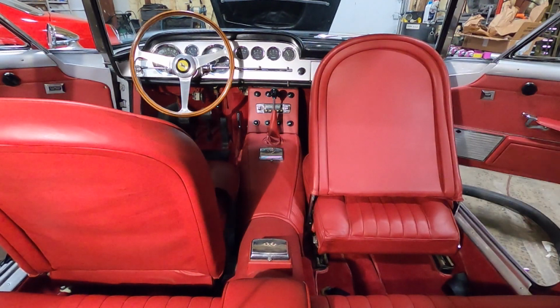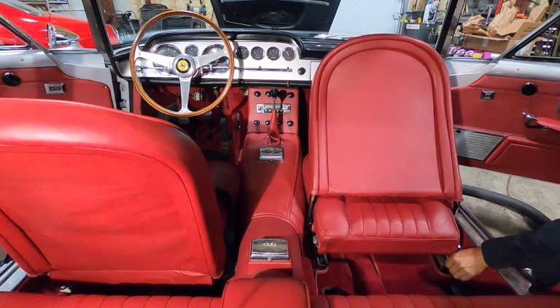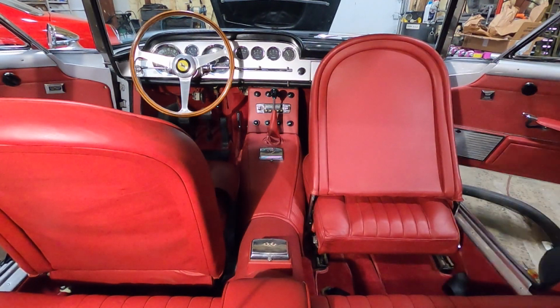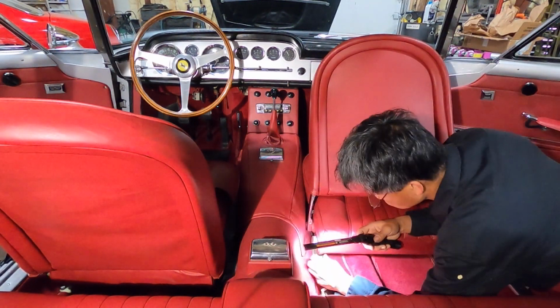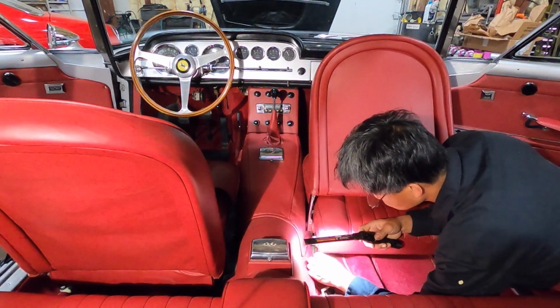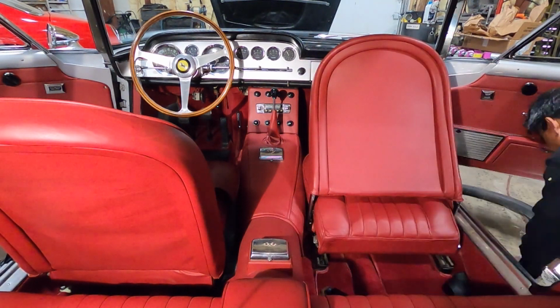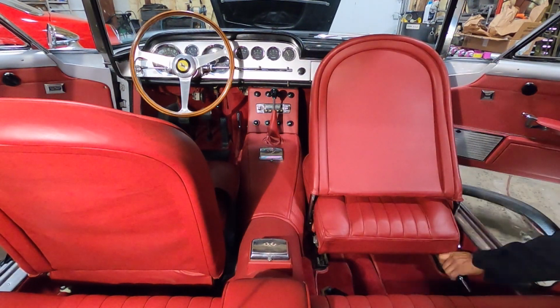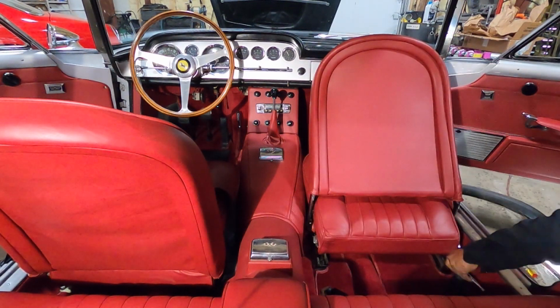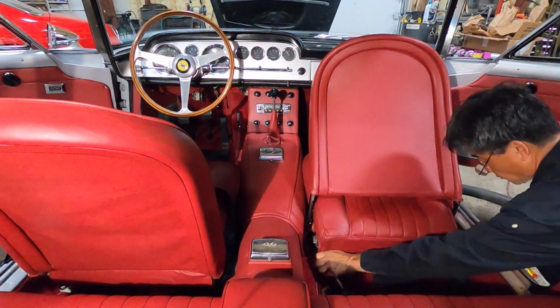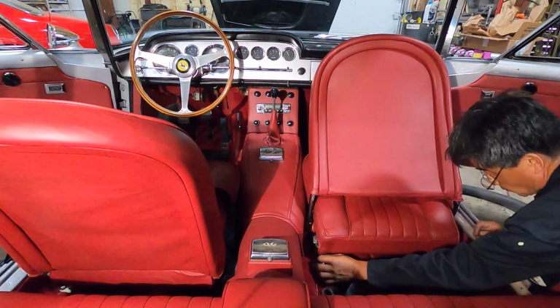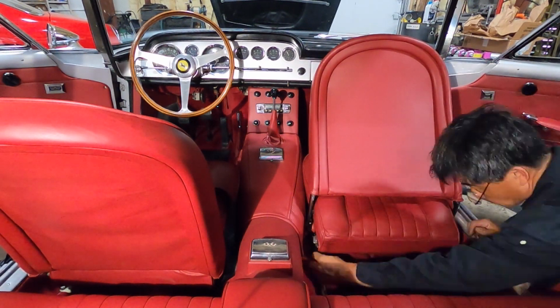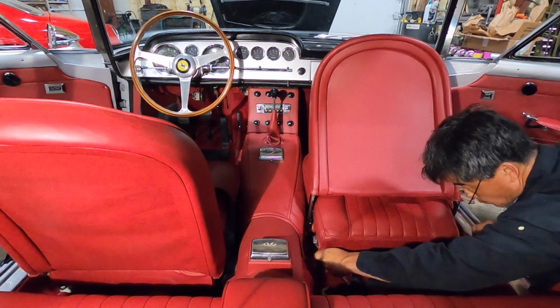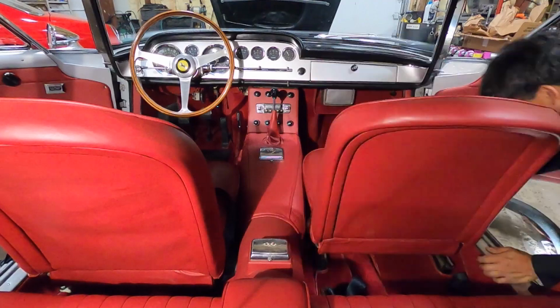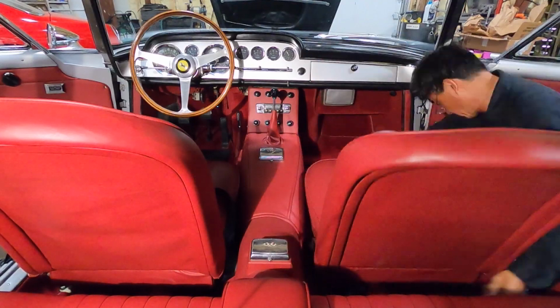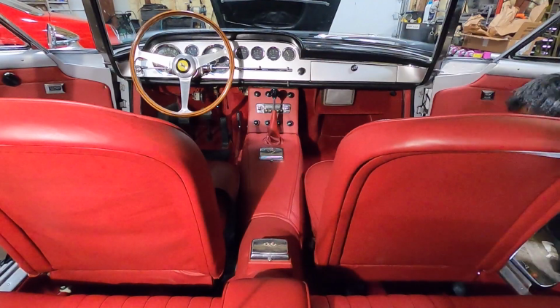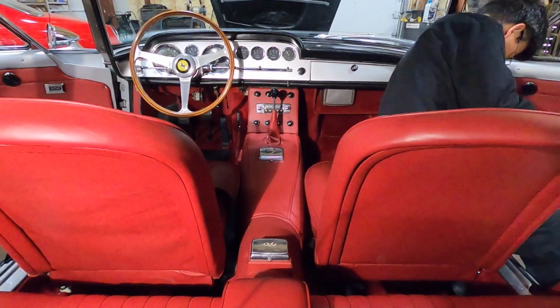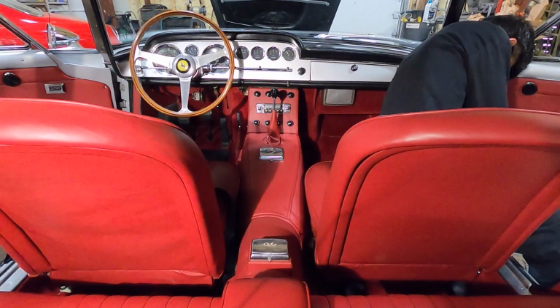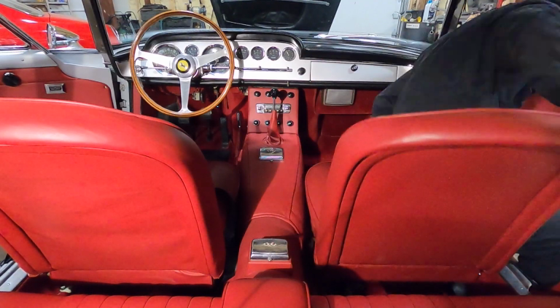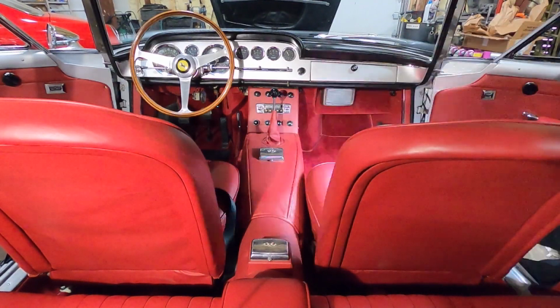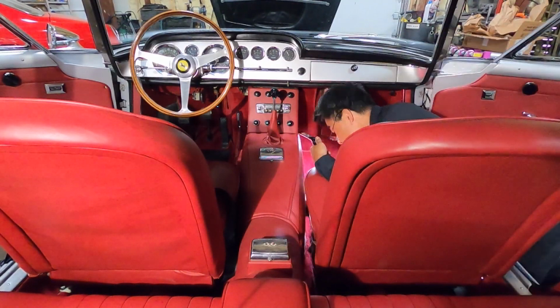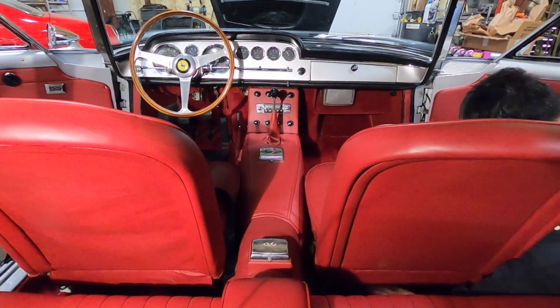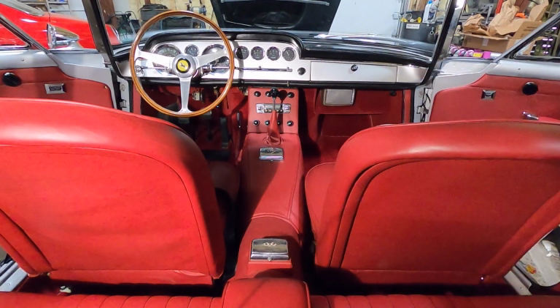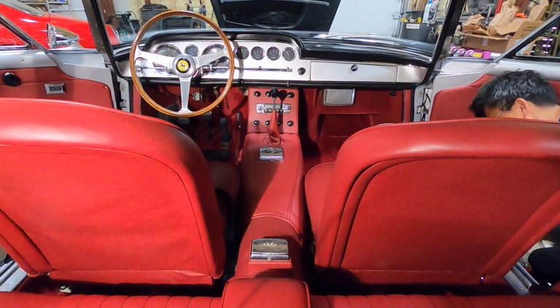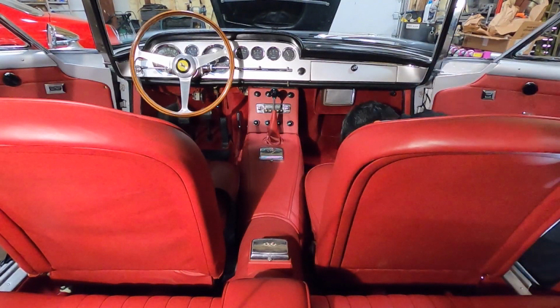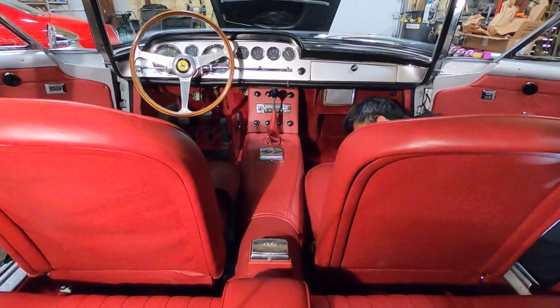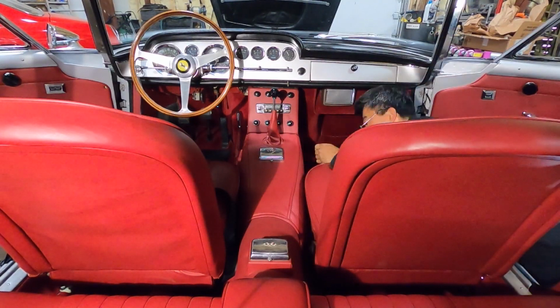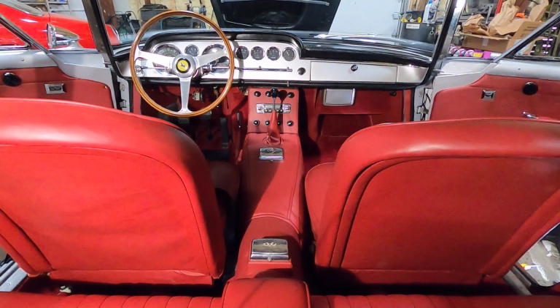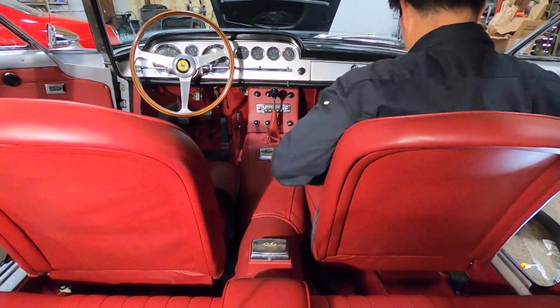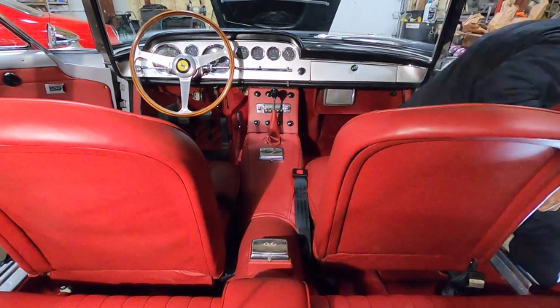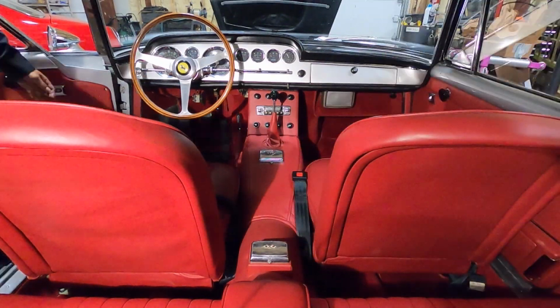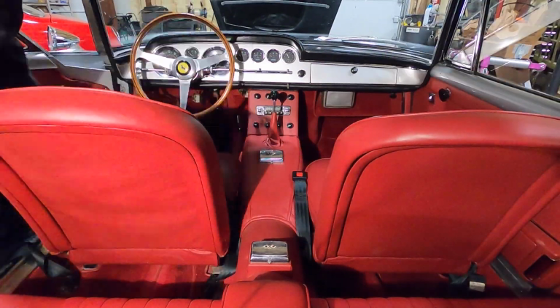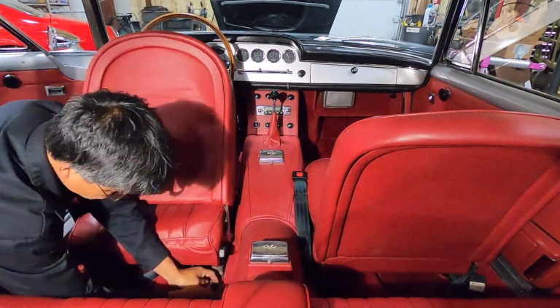Well, there you have it — Ferrari transmission internal numbers.